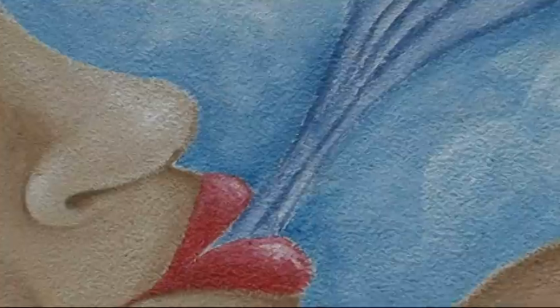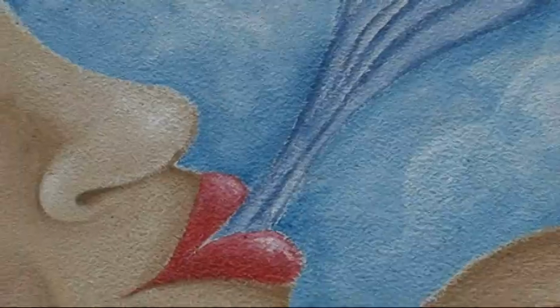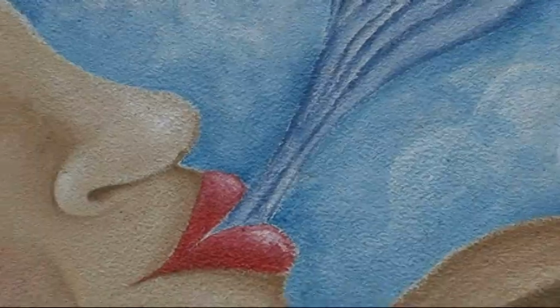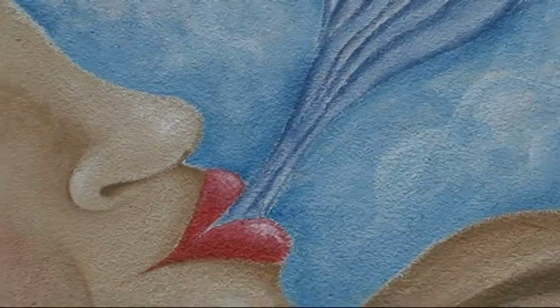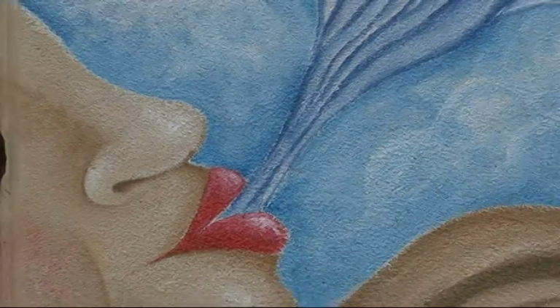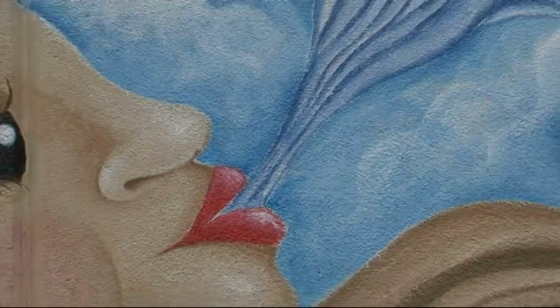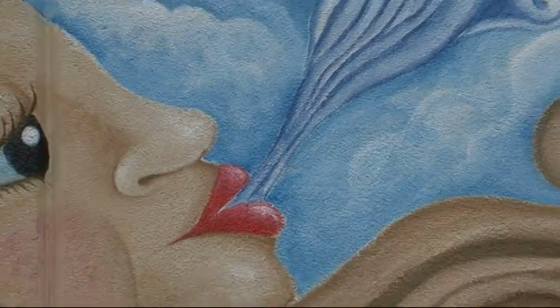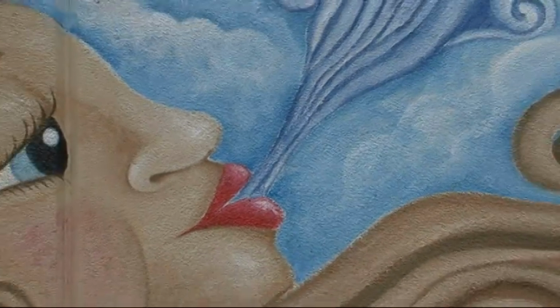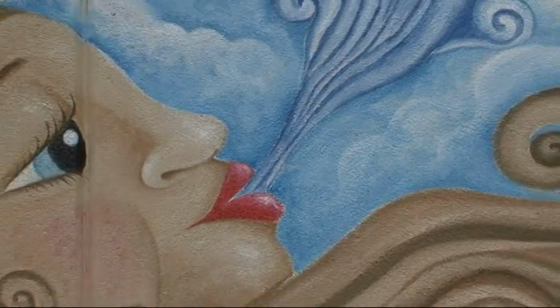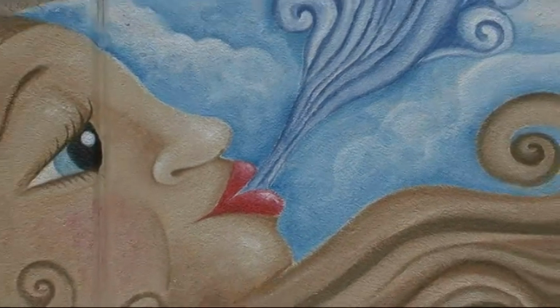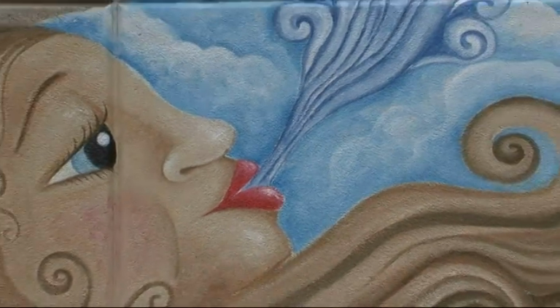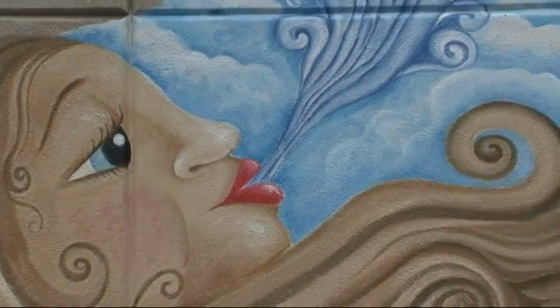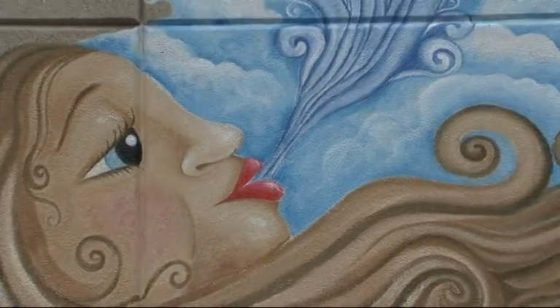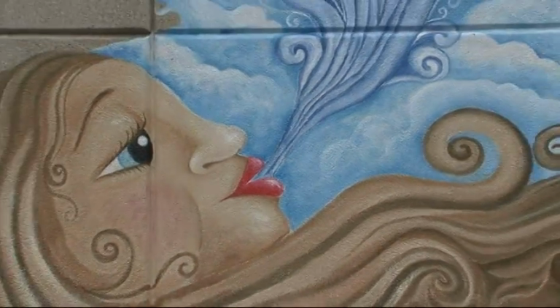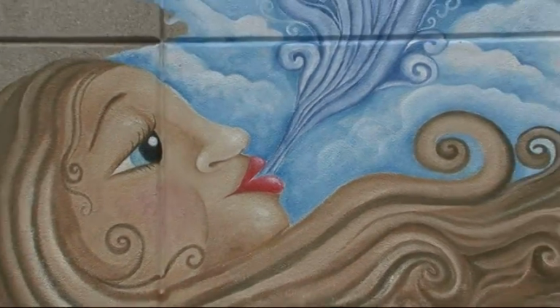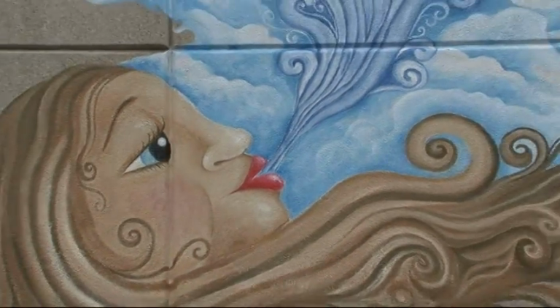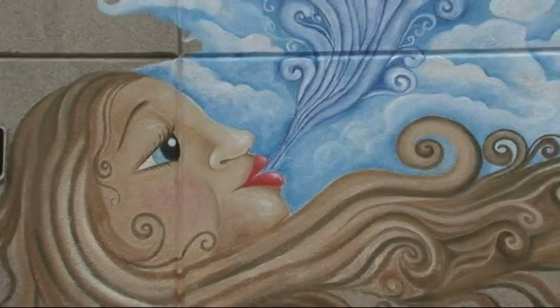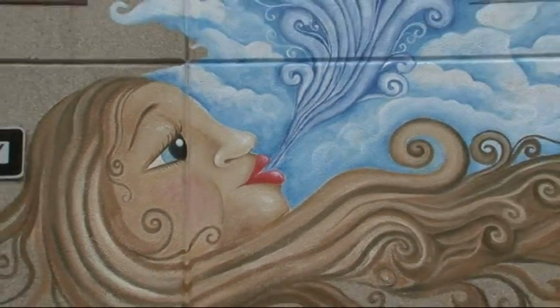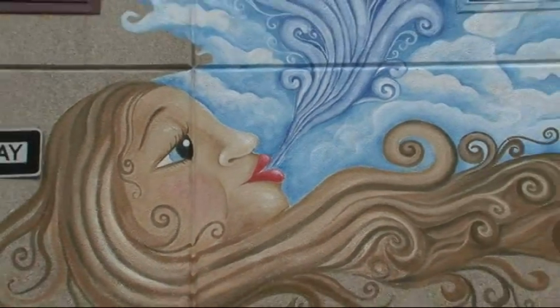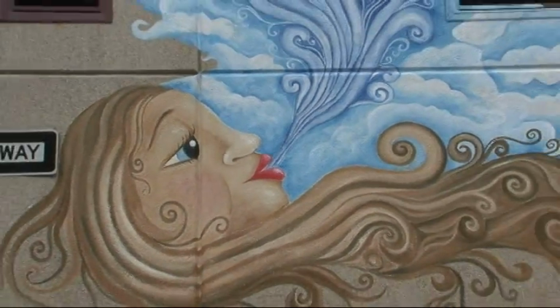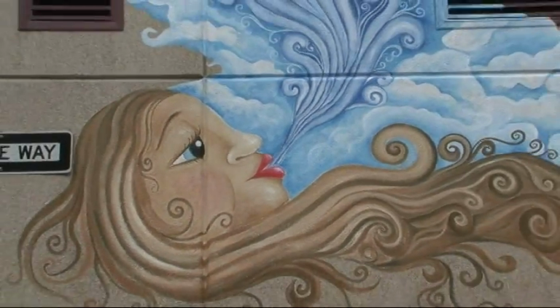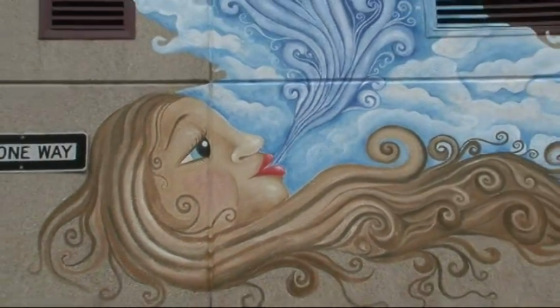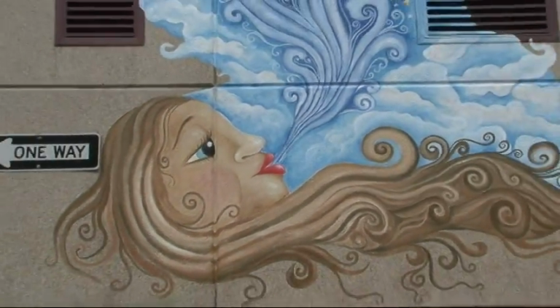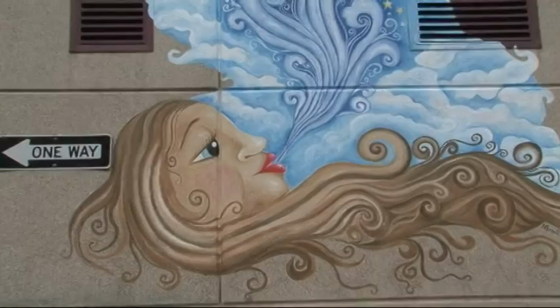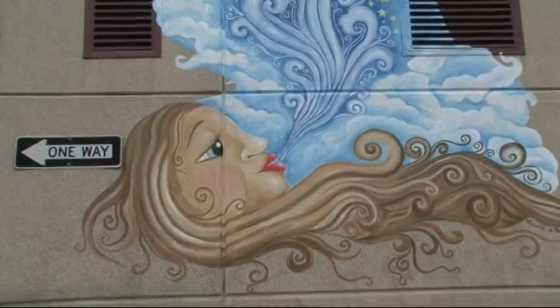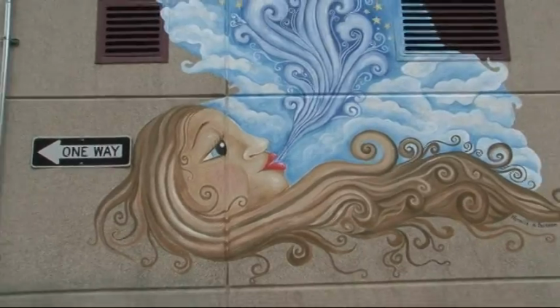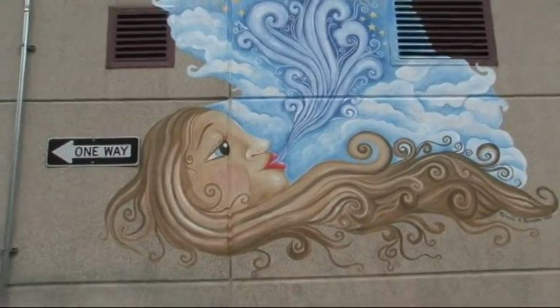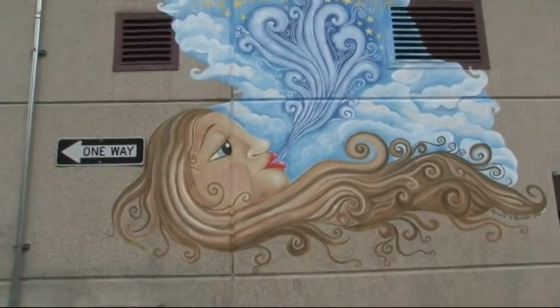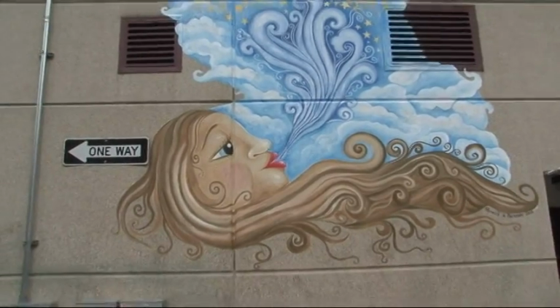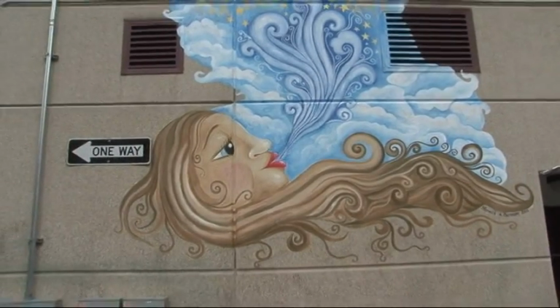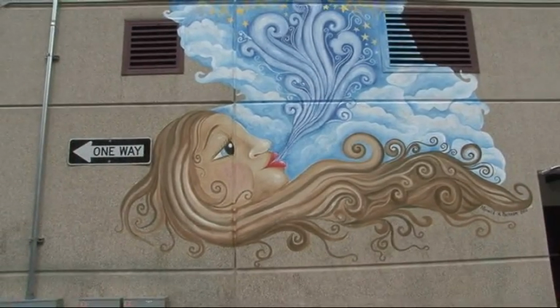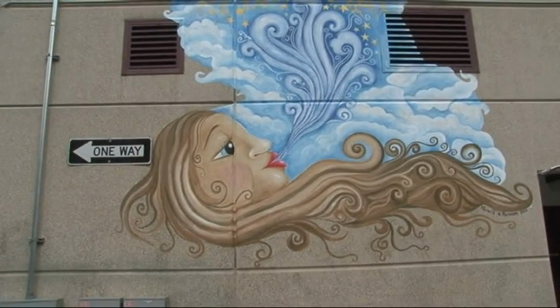The artists' work continued at the site. They painted a mural on the wall below the wind turbine featuring the wind goddess.